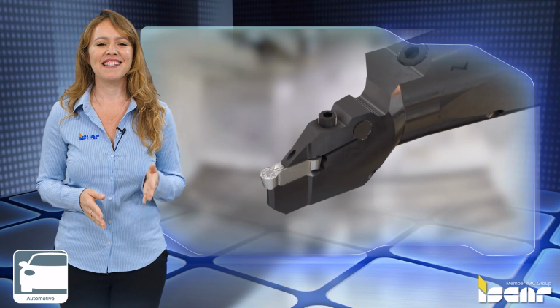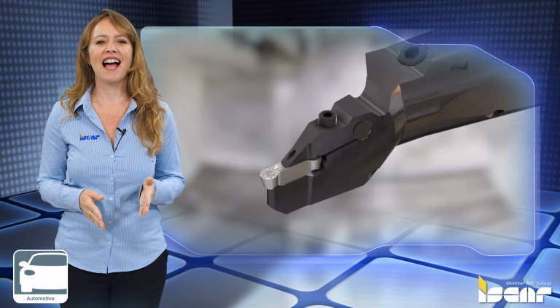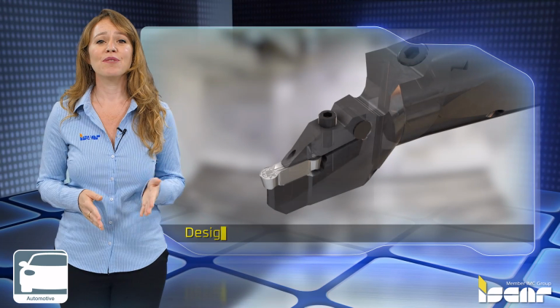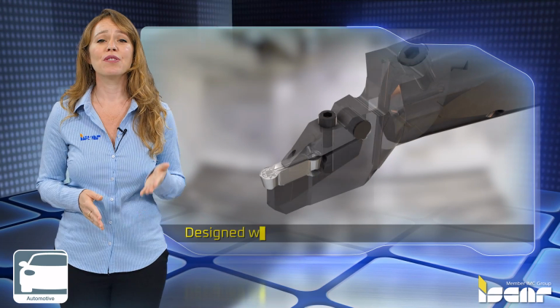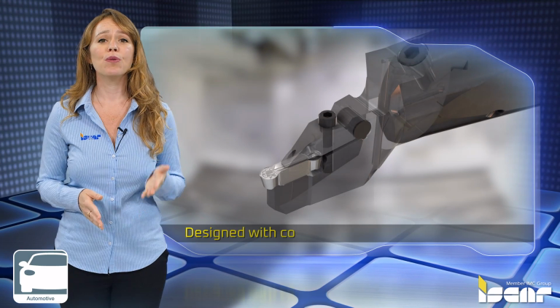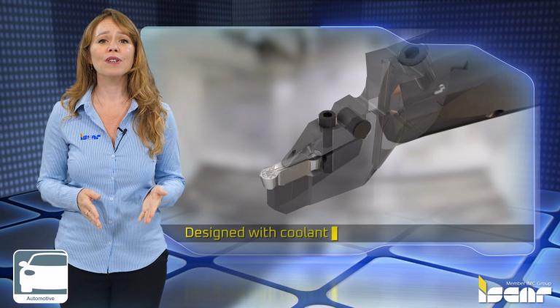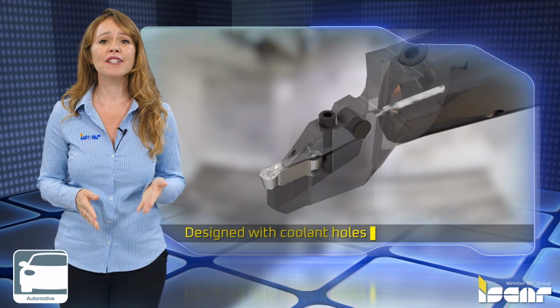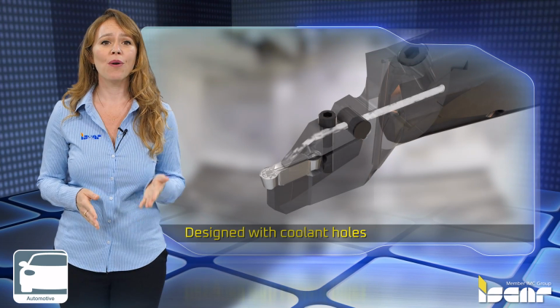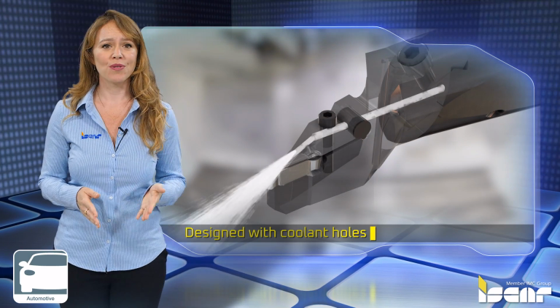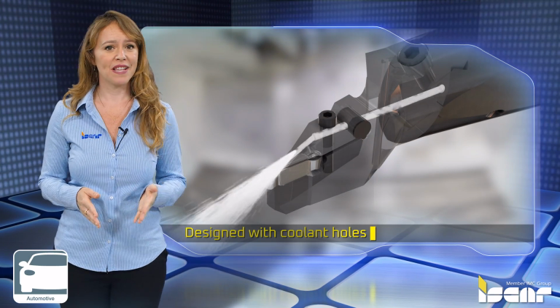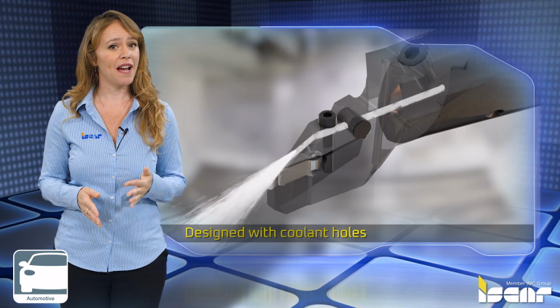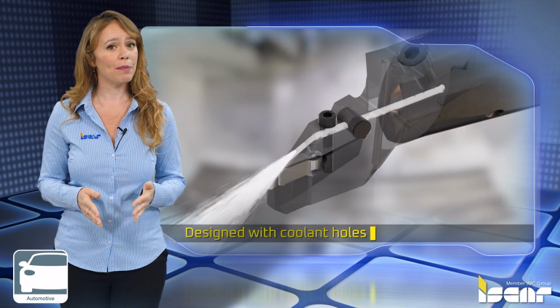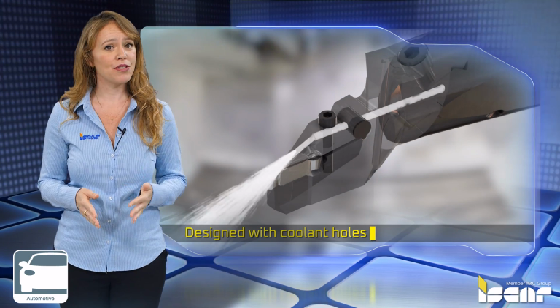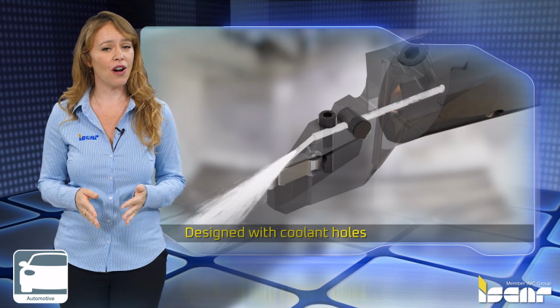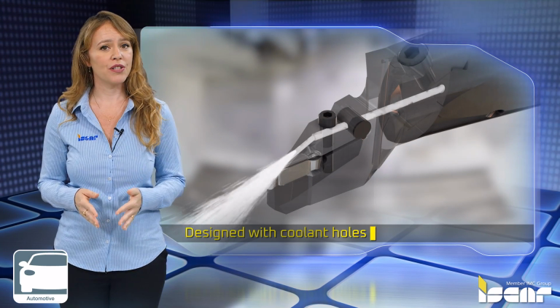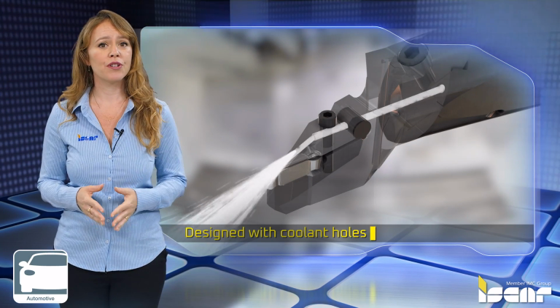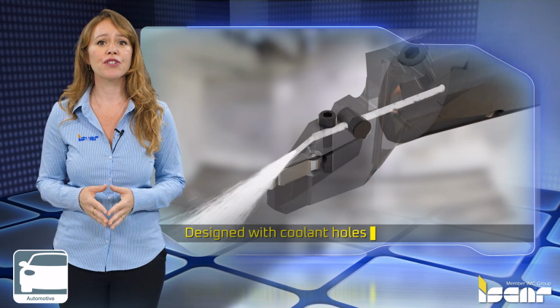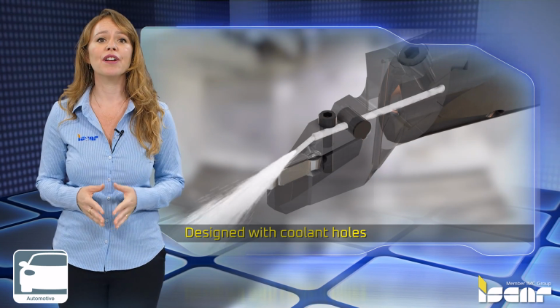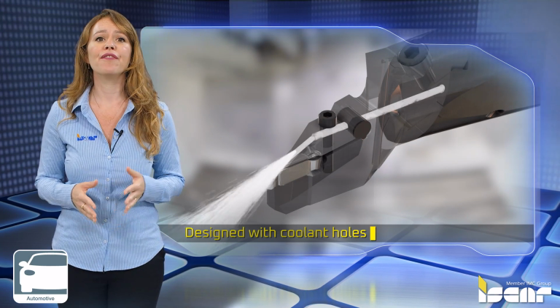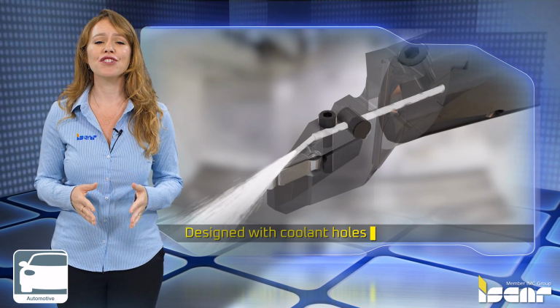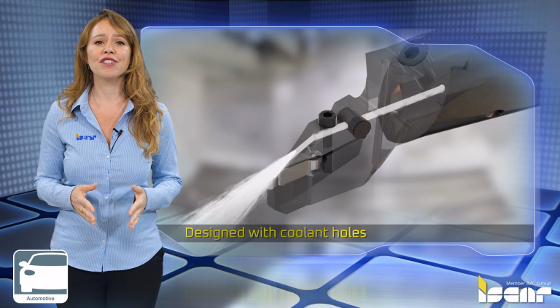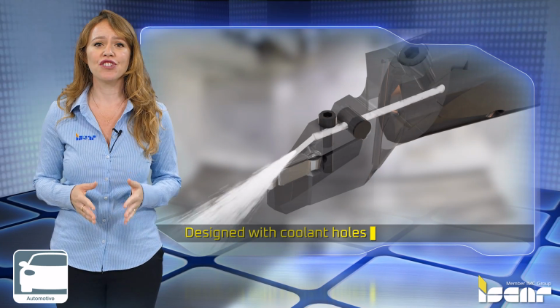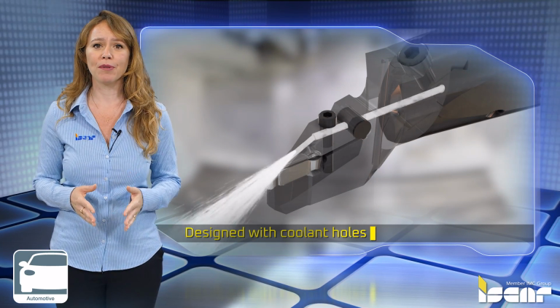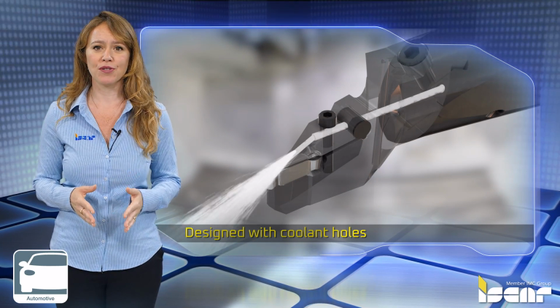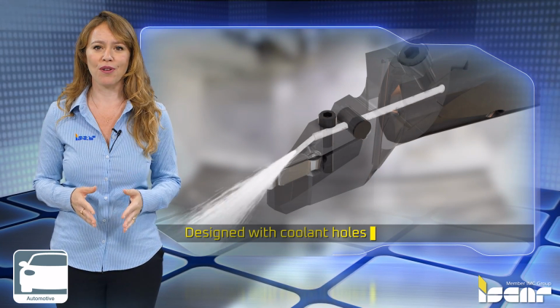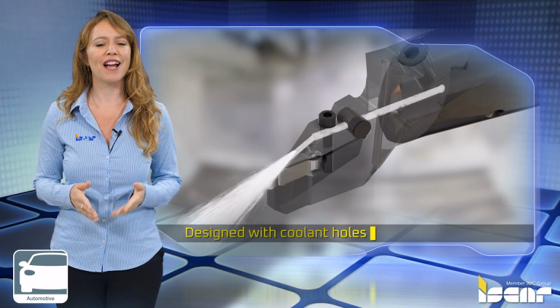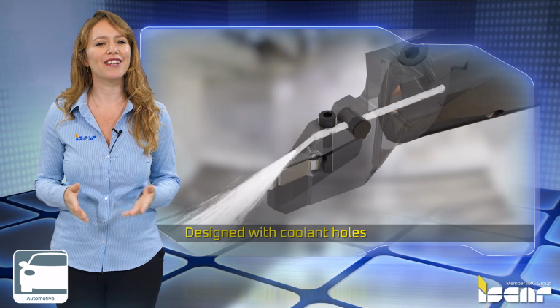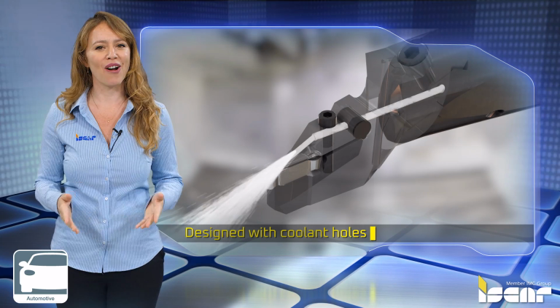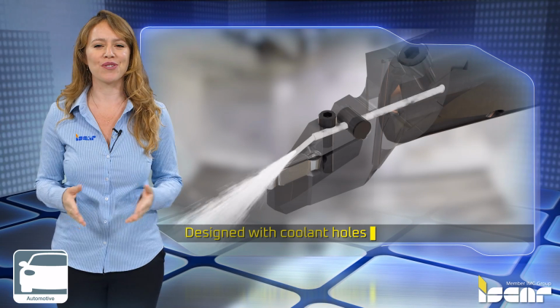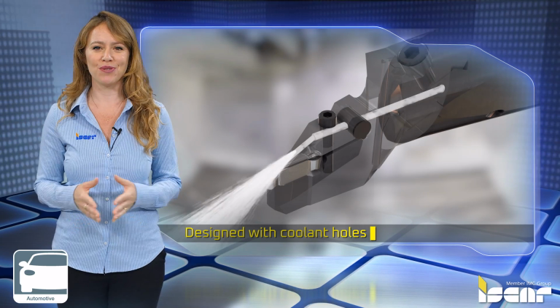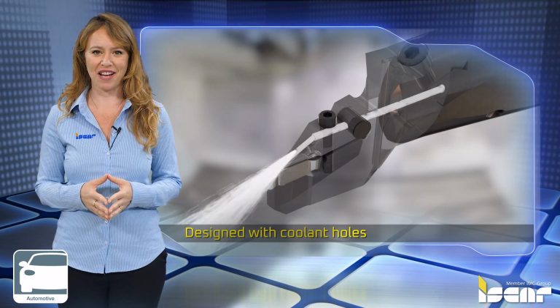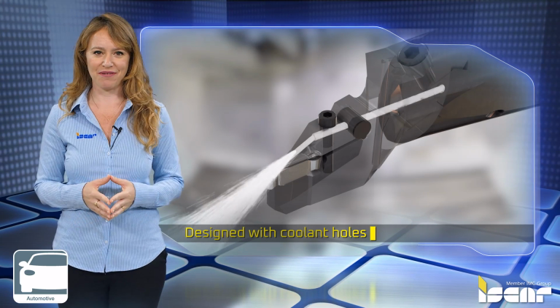Designed with coolant holes in the upper jaw to assure efficient chip control and longer tool life.